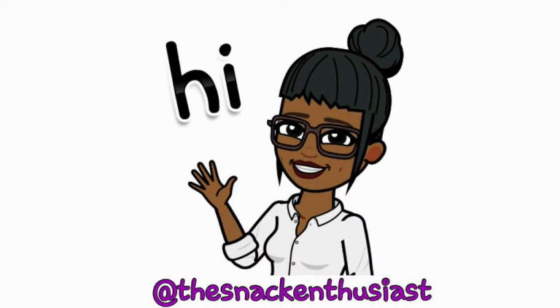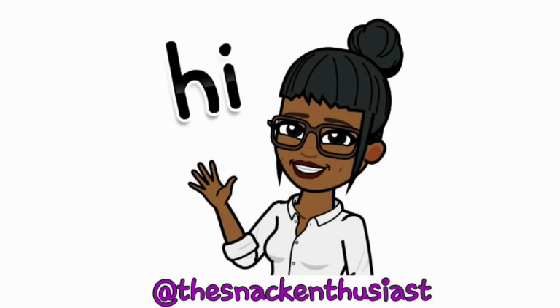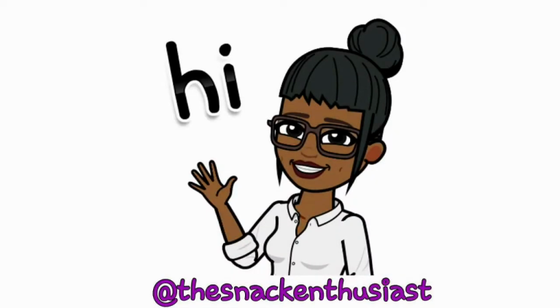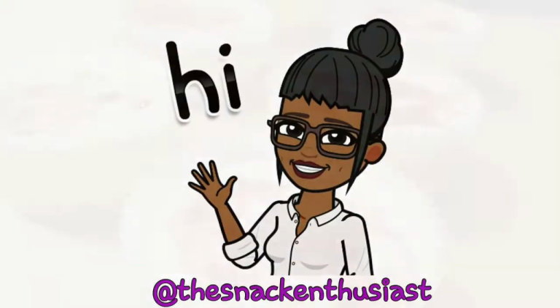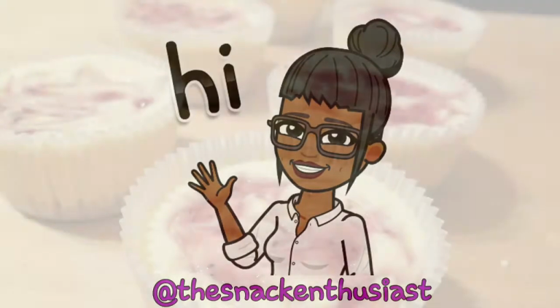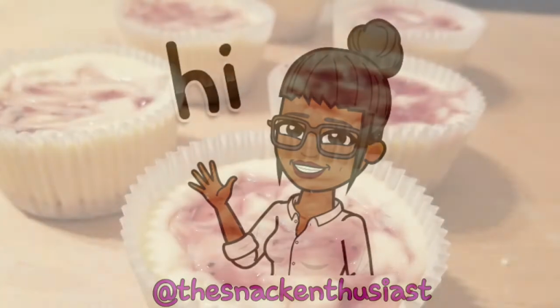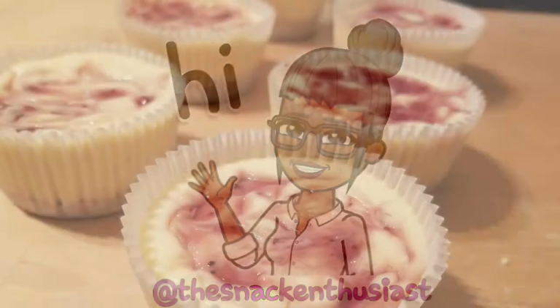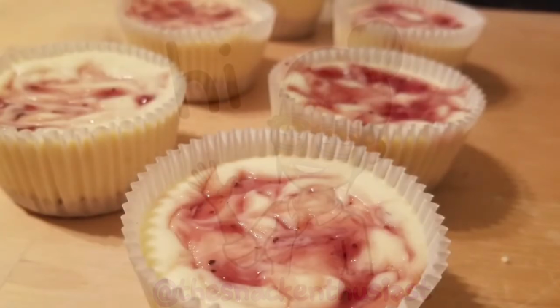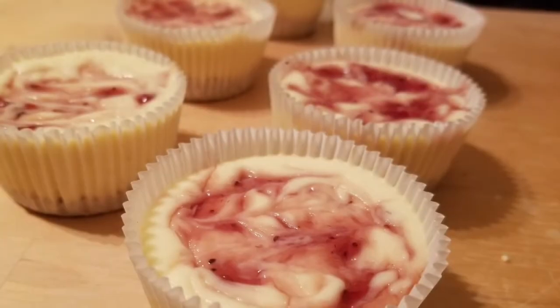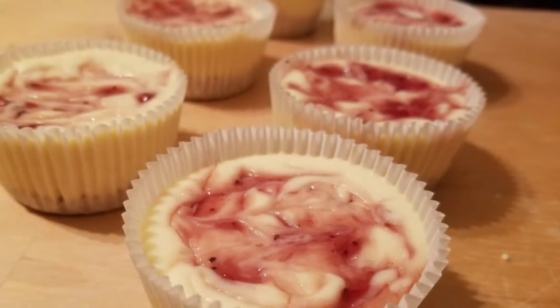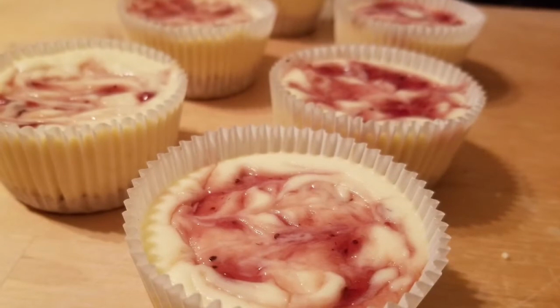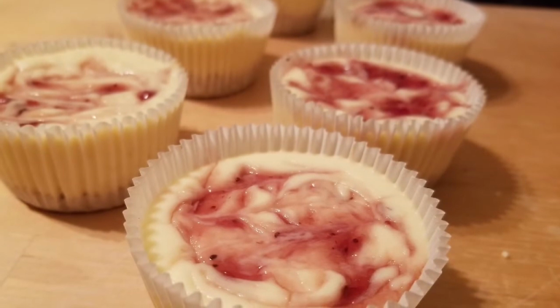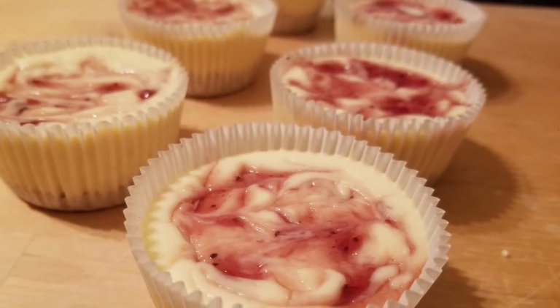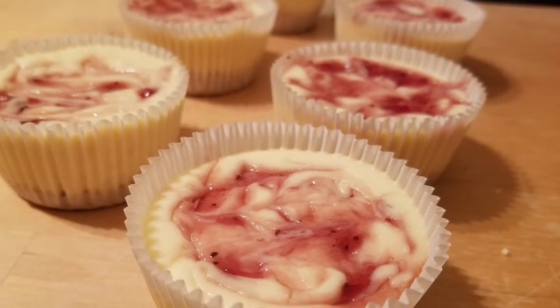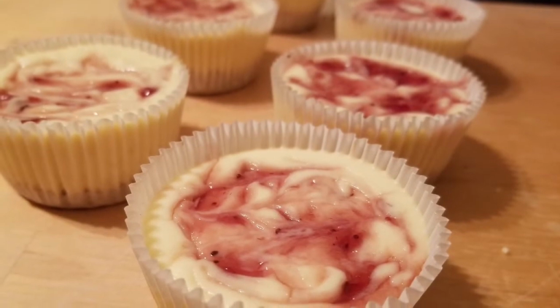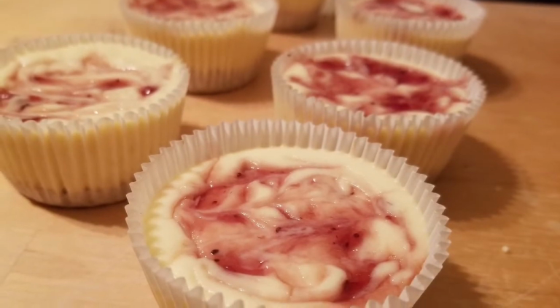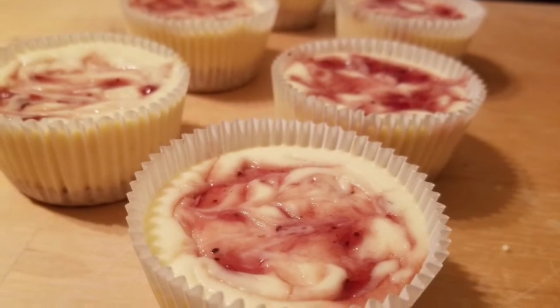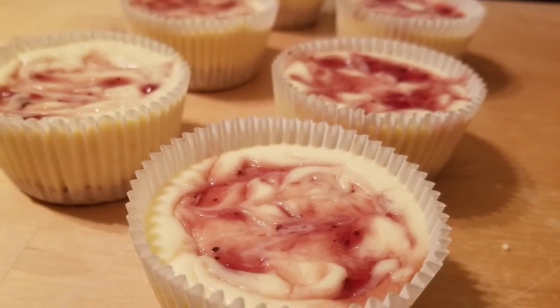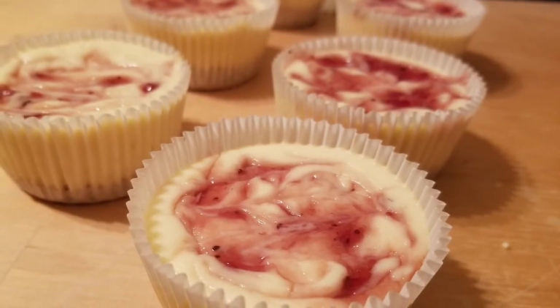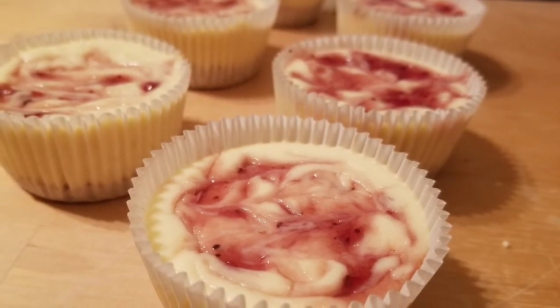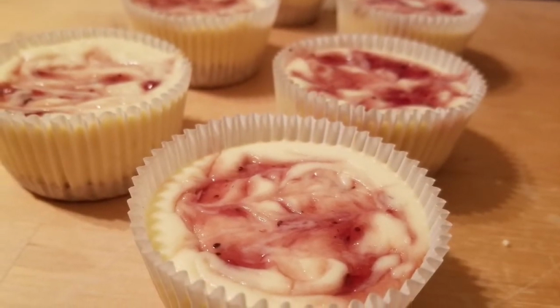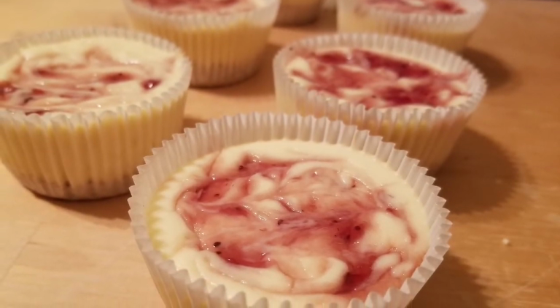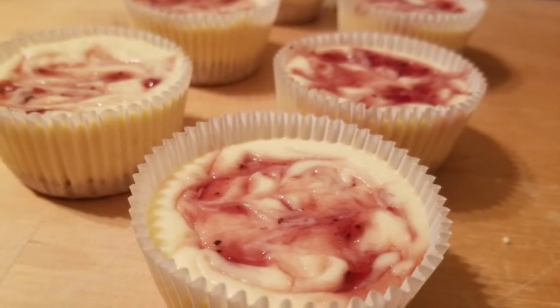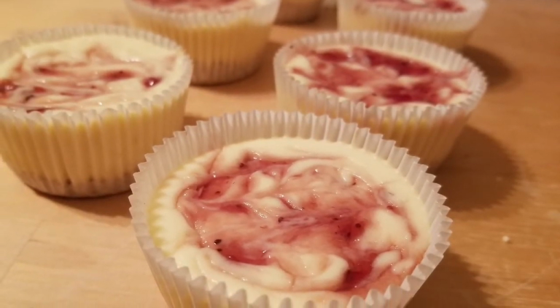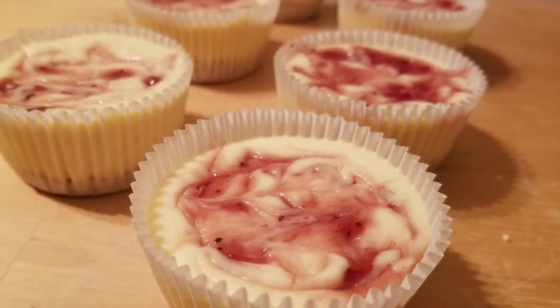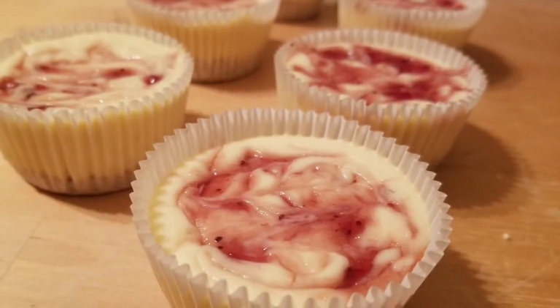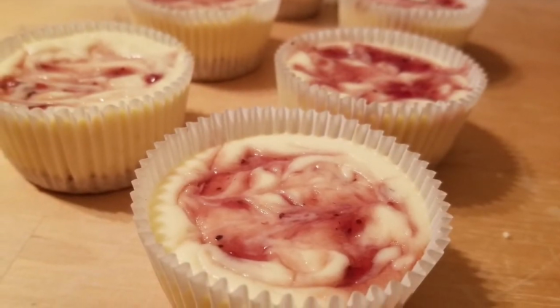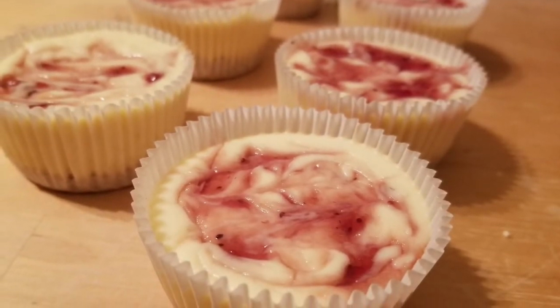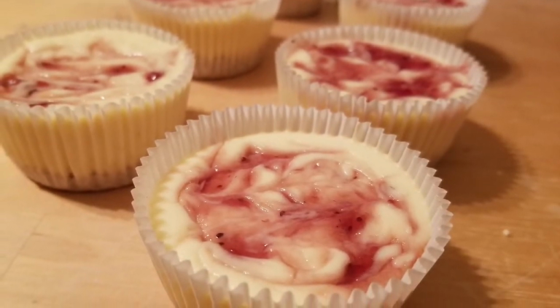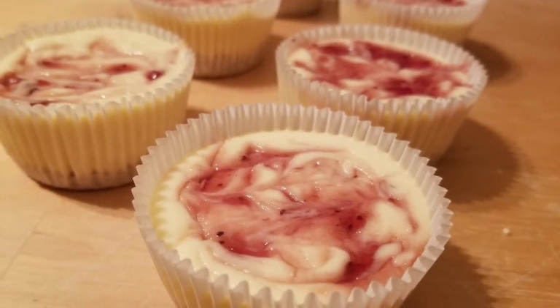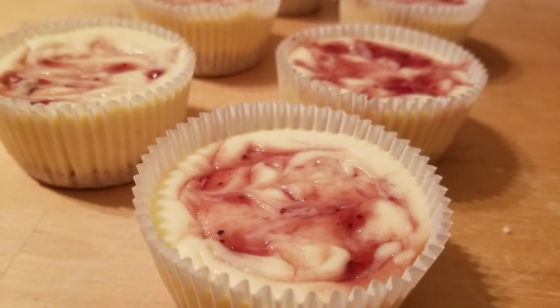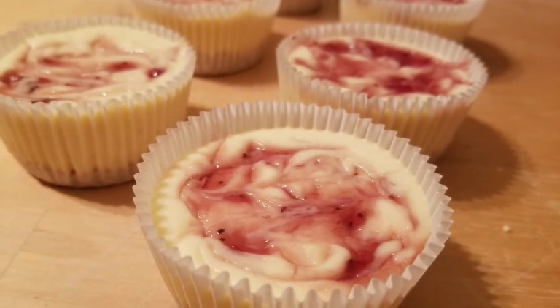Hey guys, today I'm going to show you how to make these super easy and really delicious strawberry cheesecake bites. So let's go ahead and get started.